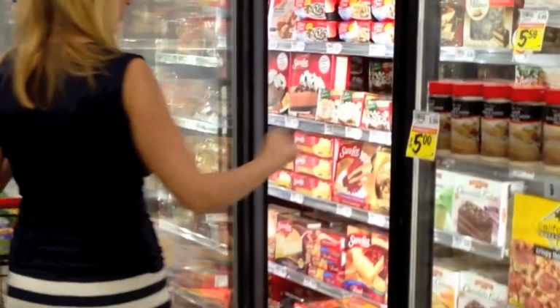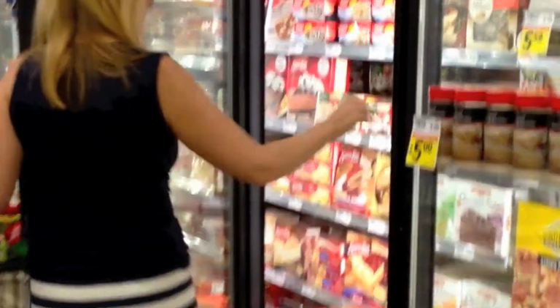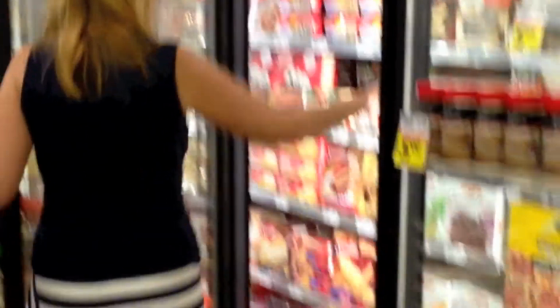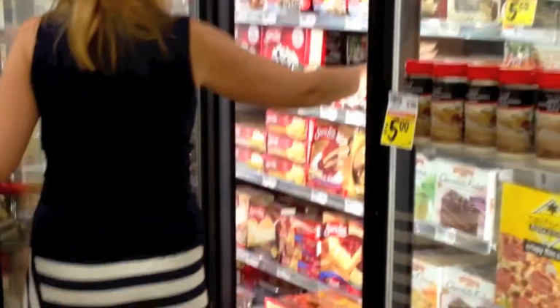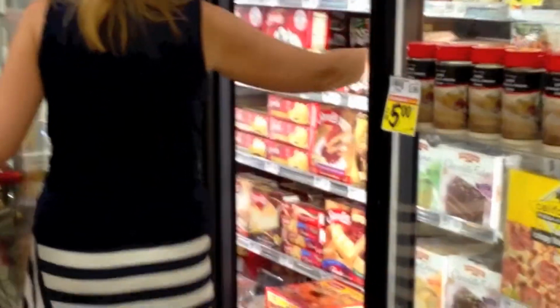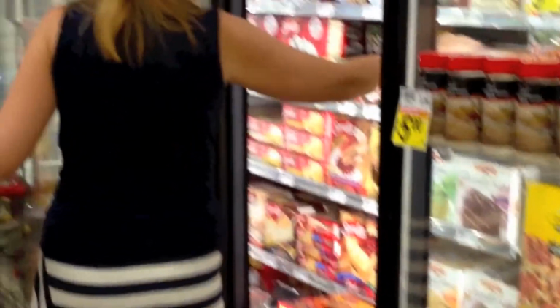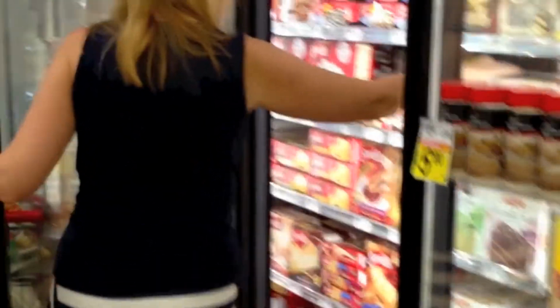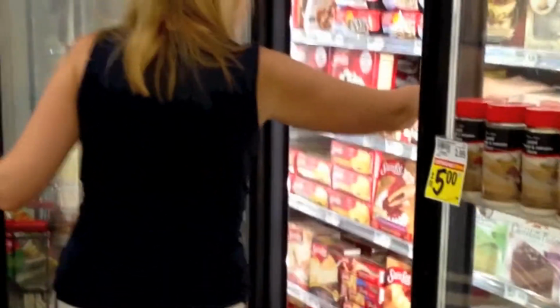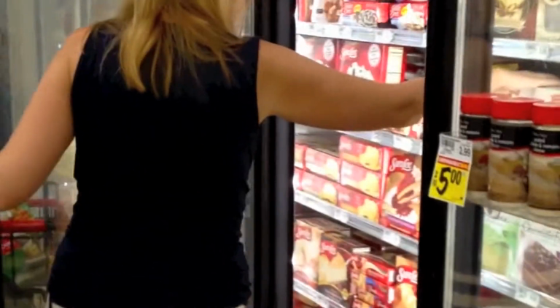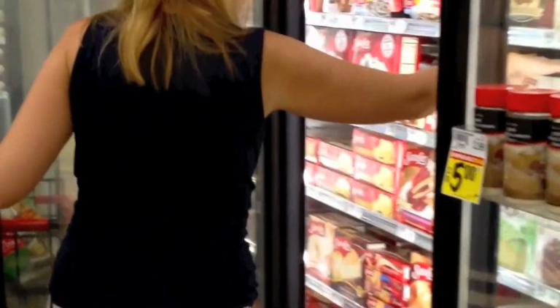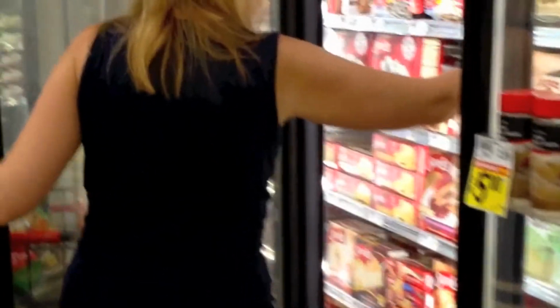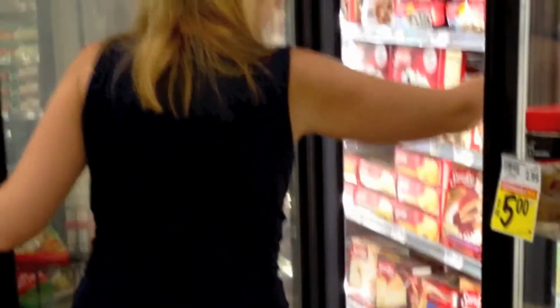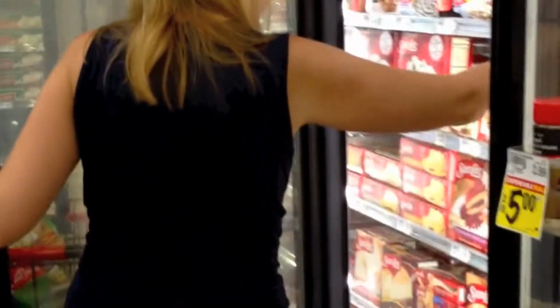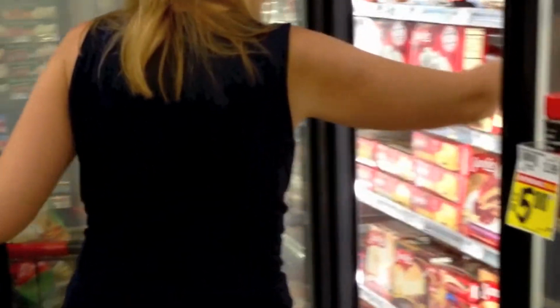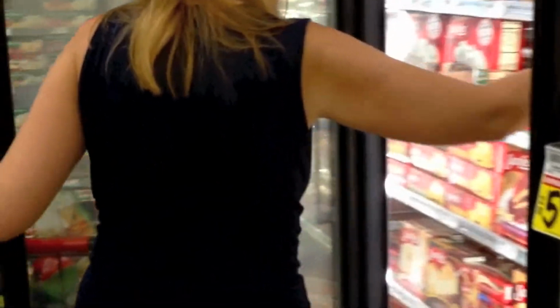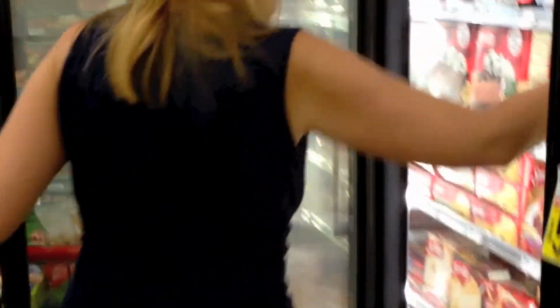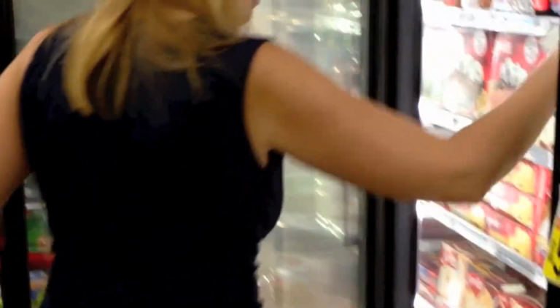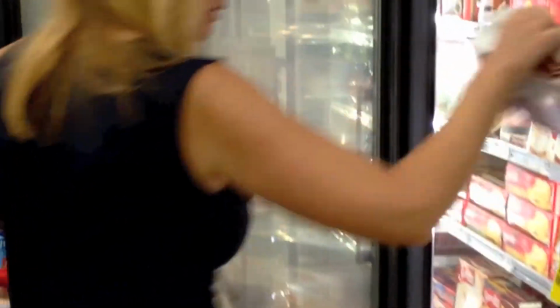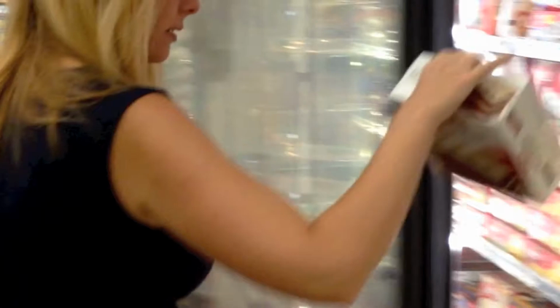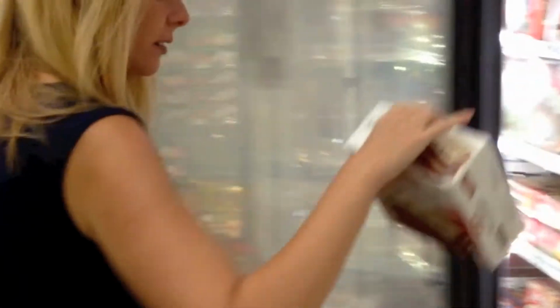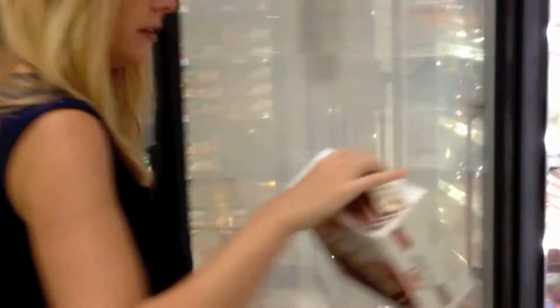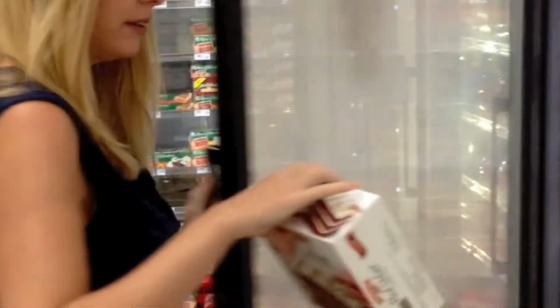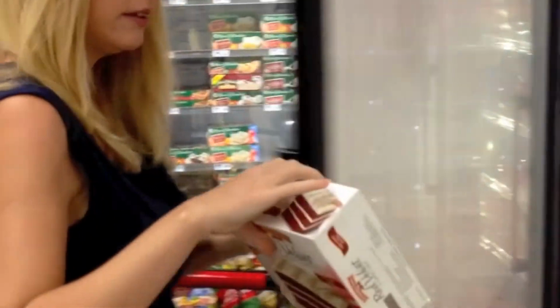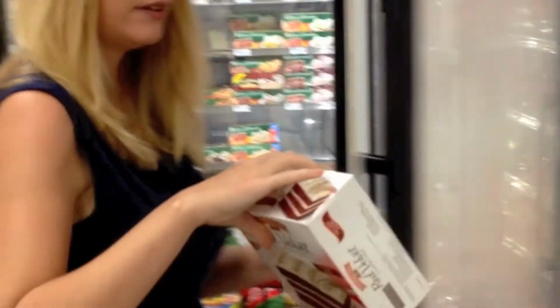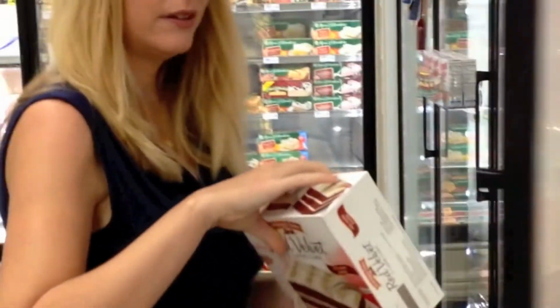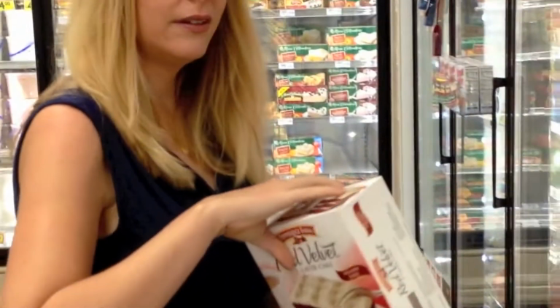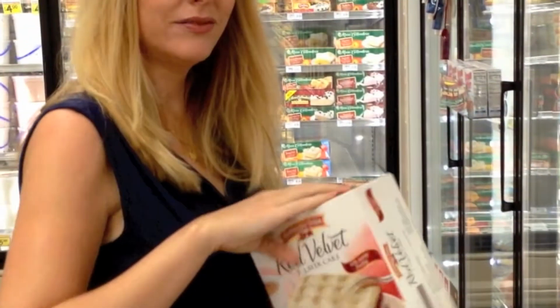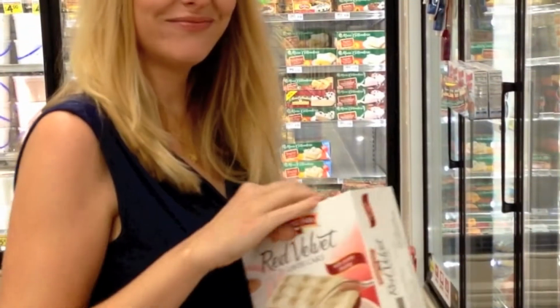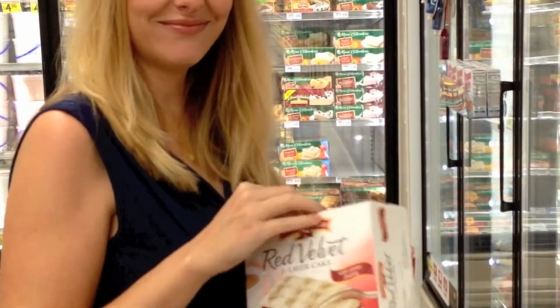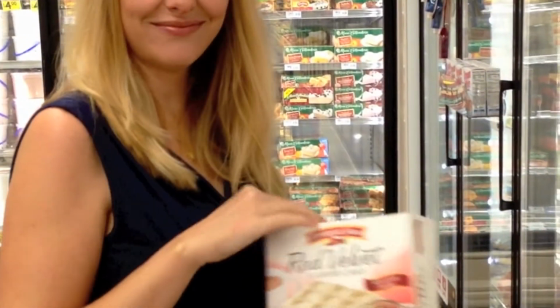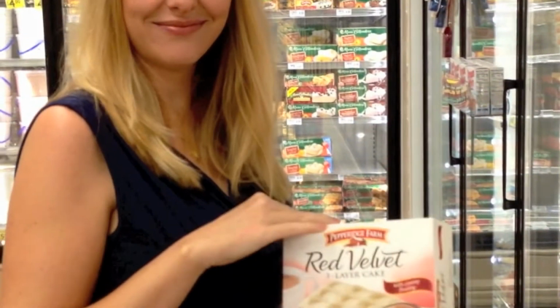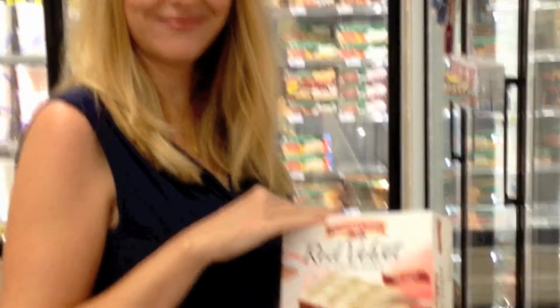Including one of my favorite products, this Pepperidge Farm red velvet cake. Ooh, this is so good!